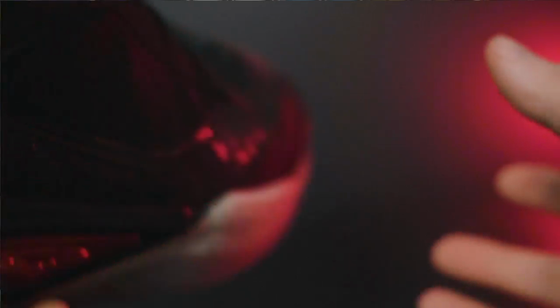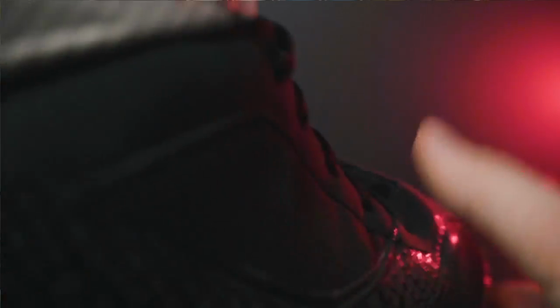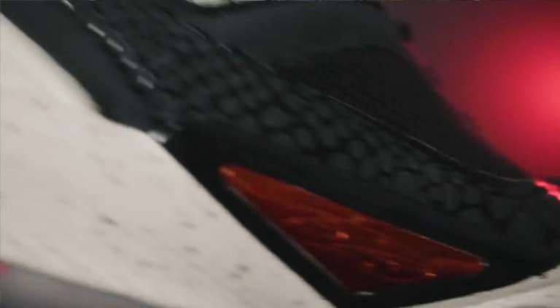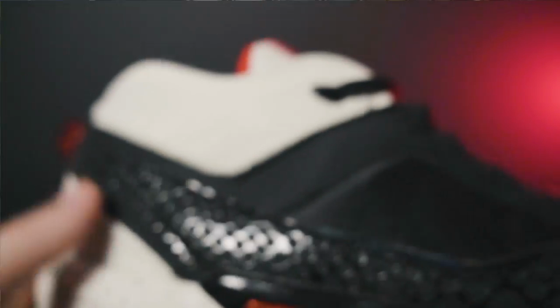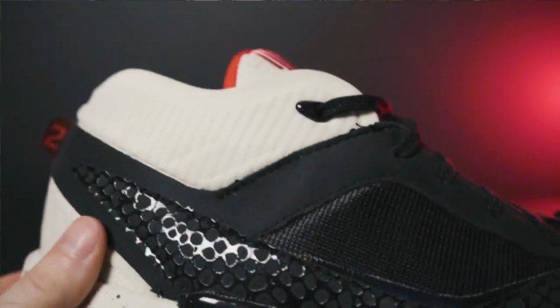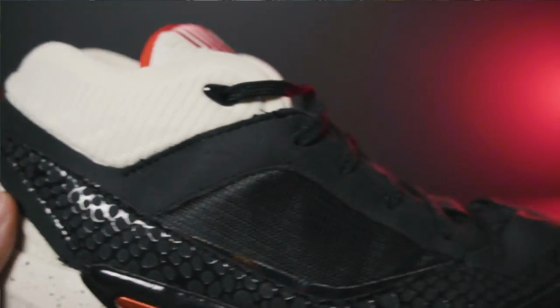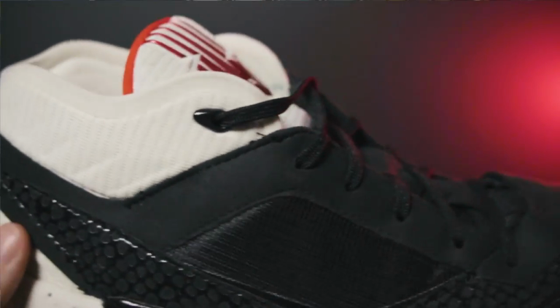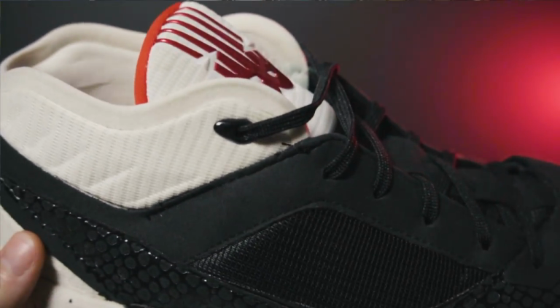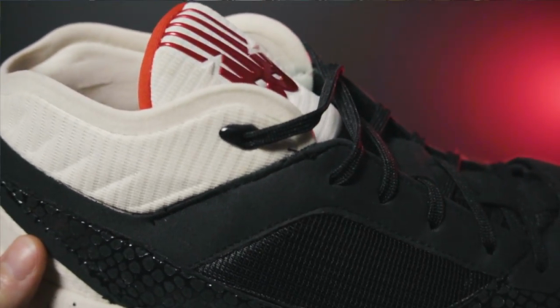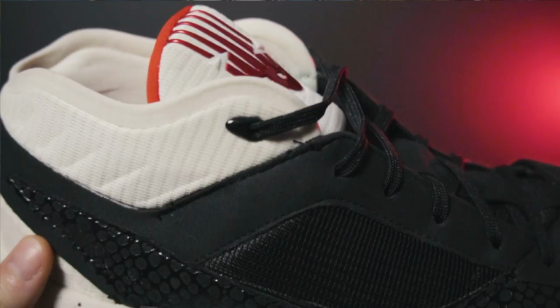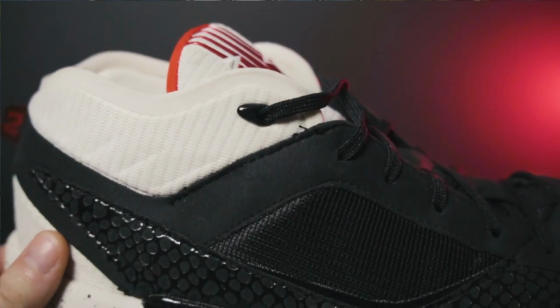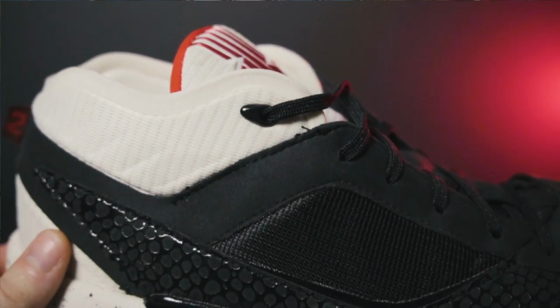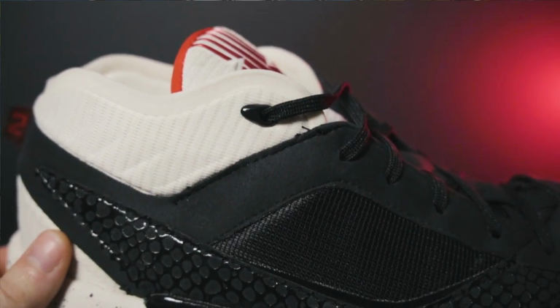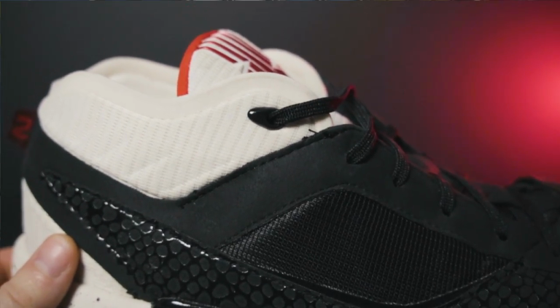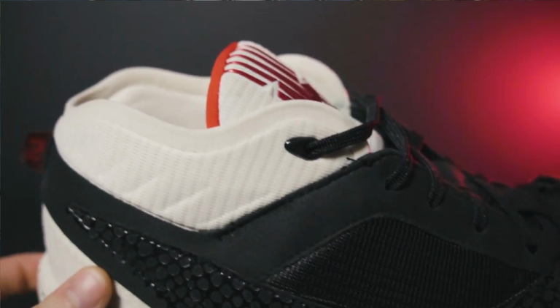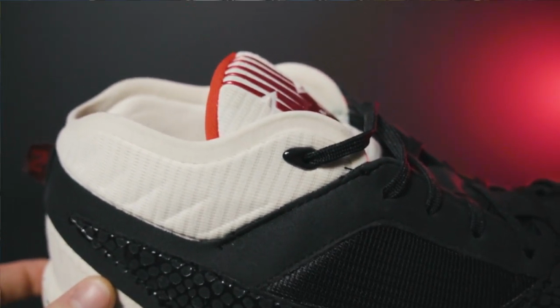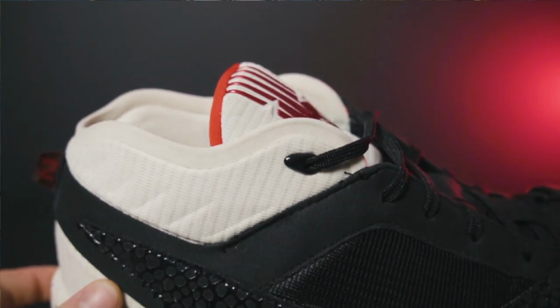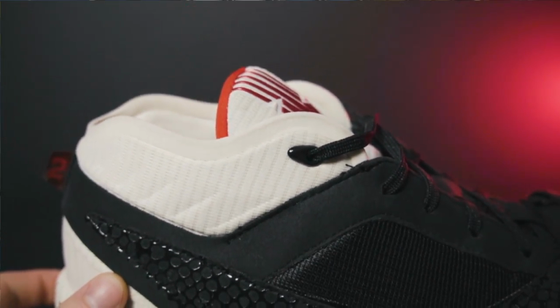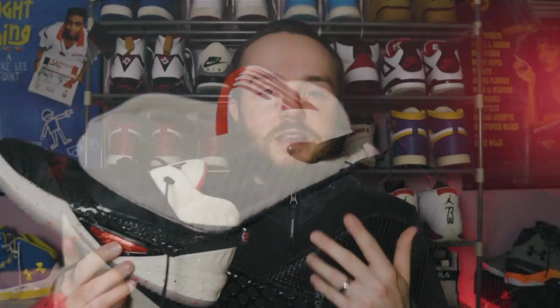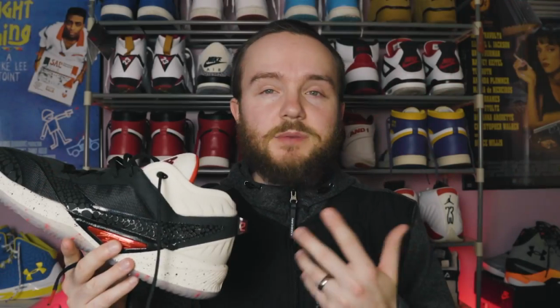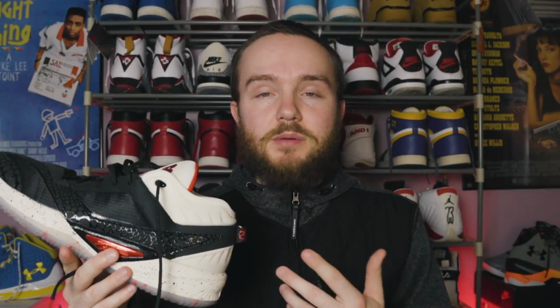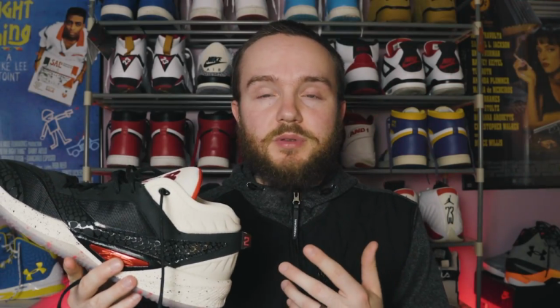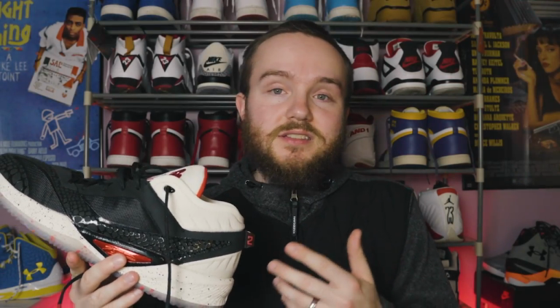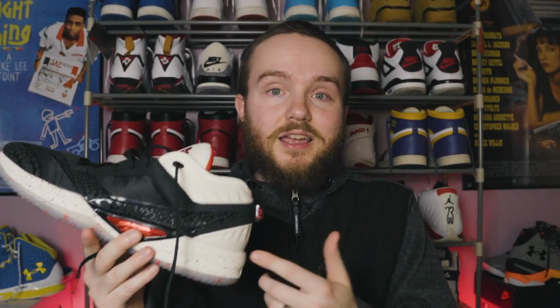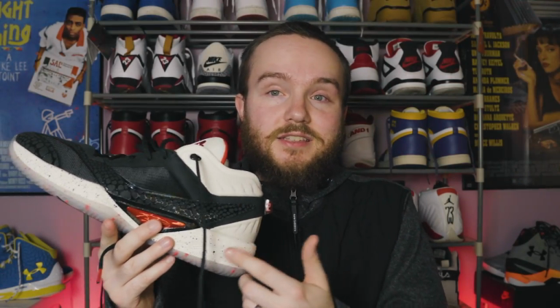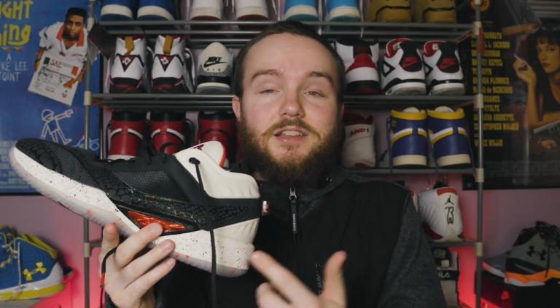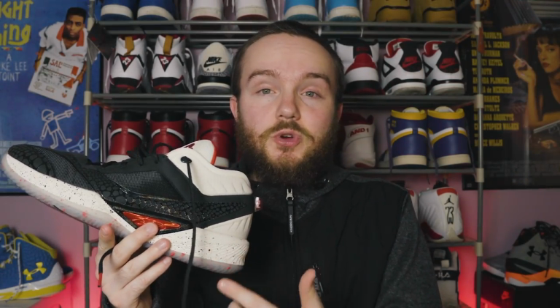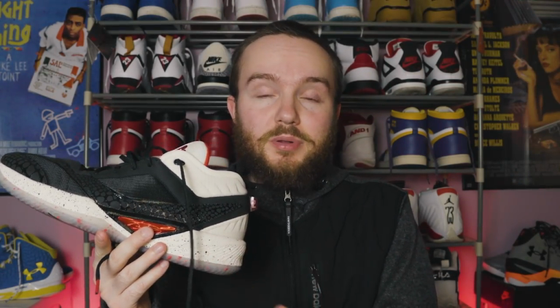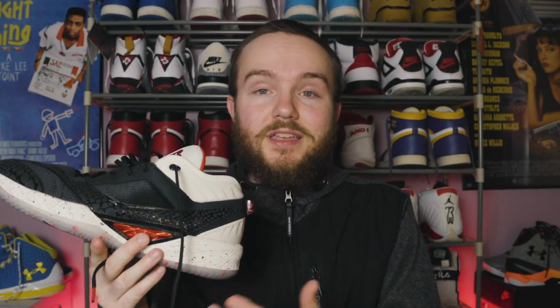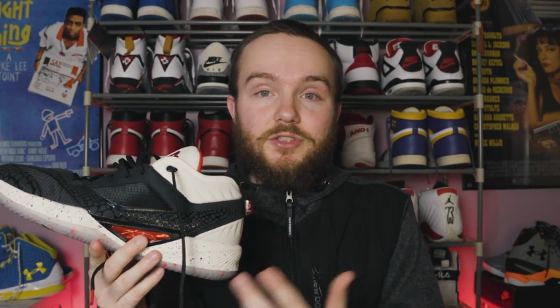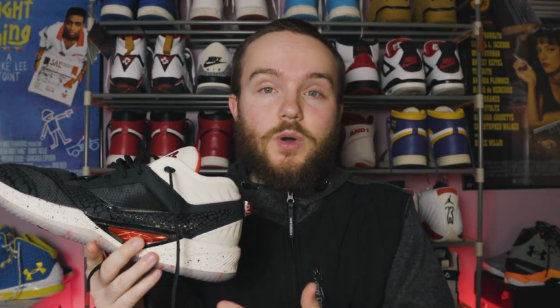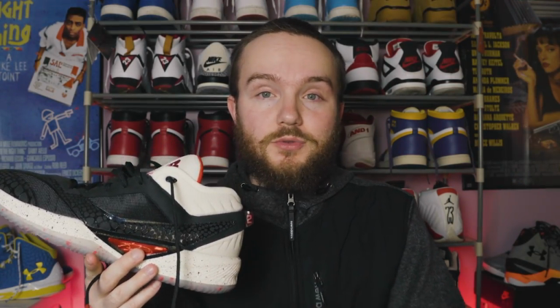It didn't affect anything while I was playing in the shoe, but I anticipate that if I would have kept wearing them, those metal eyelets would have straight up just come off the shoe. It only happened on the medial side — the lateral side eyelets were just fine. It's a bummer because I did enjoy playing in the Kawhi 3.